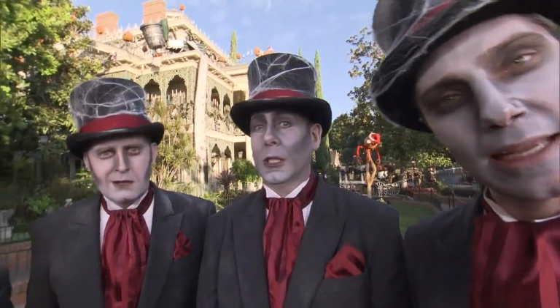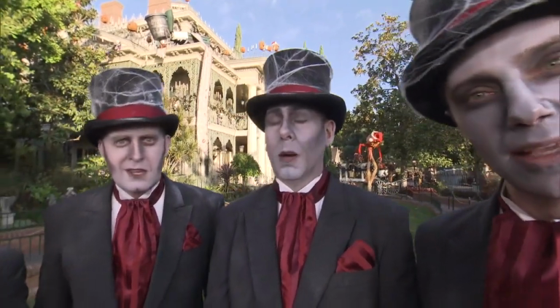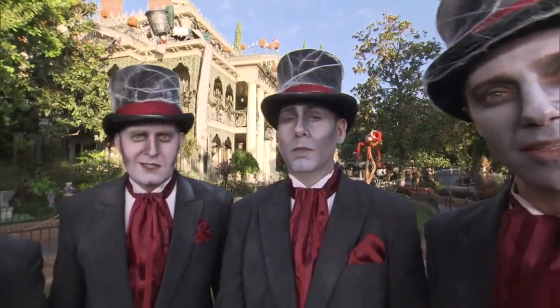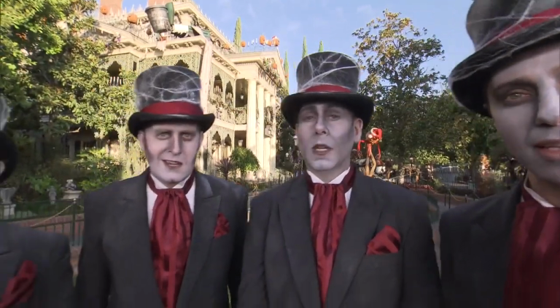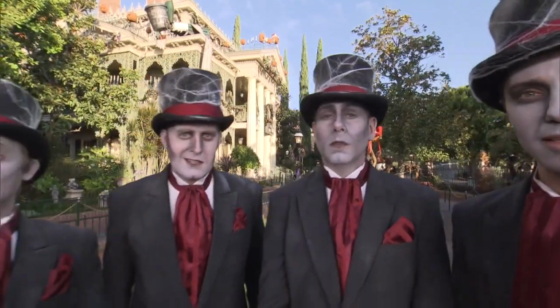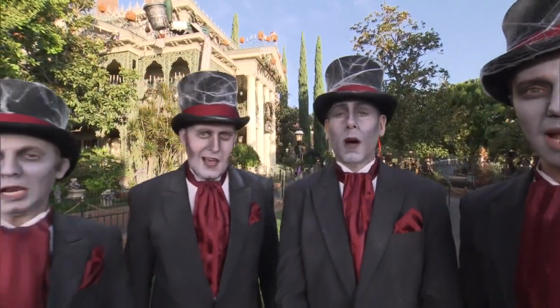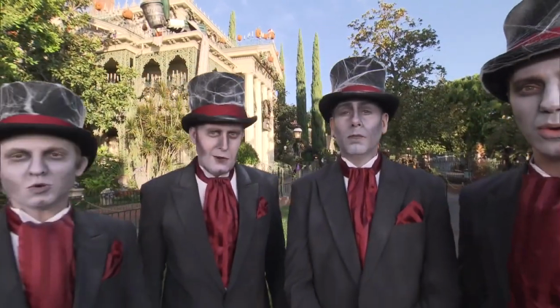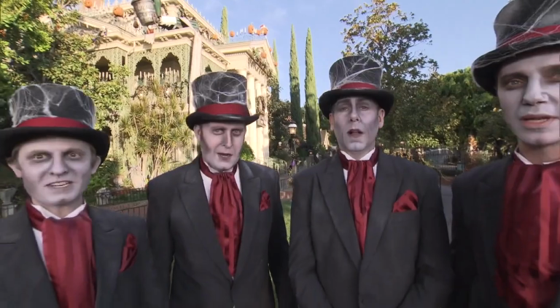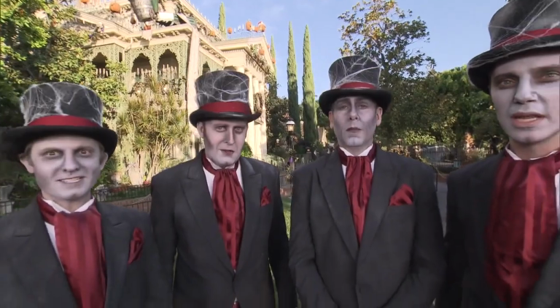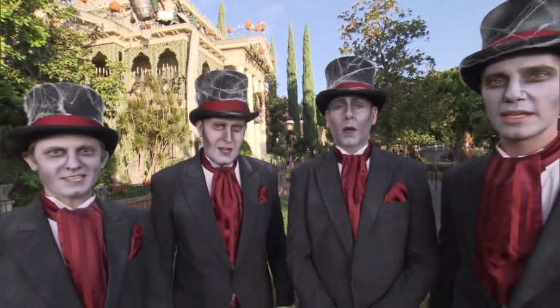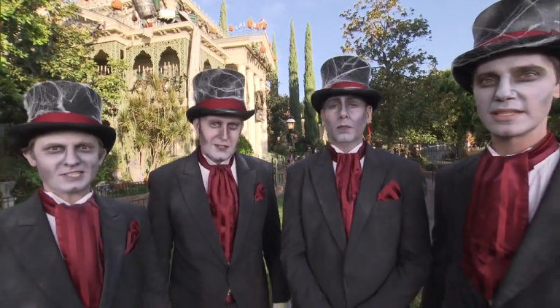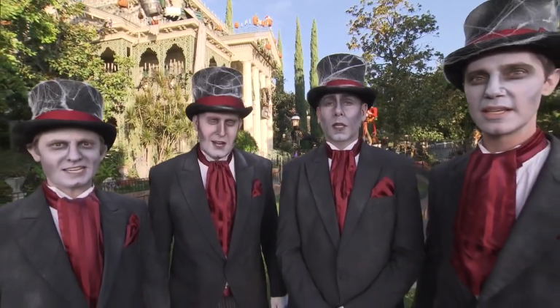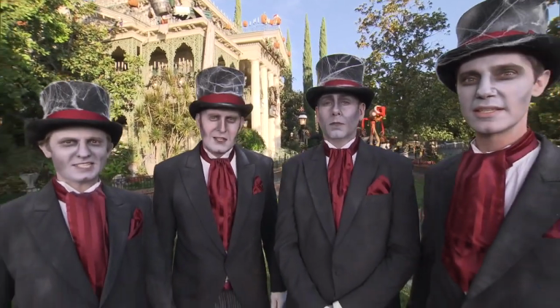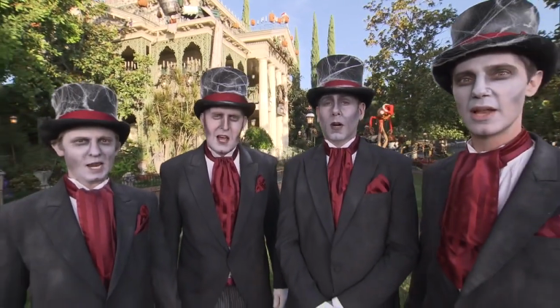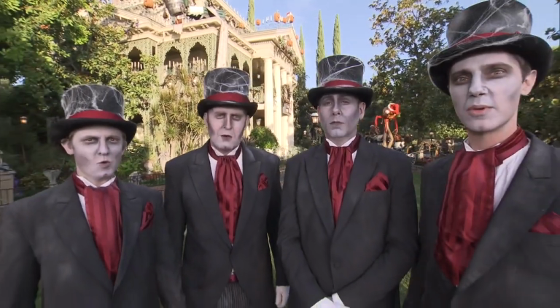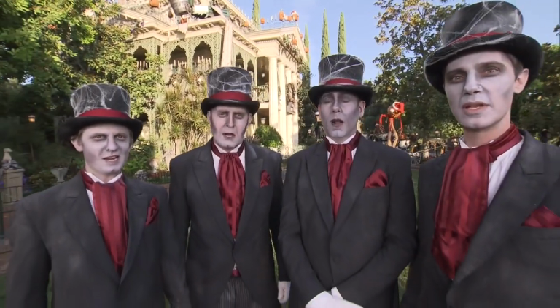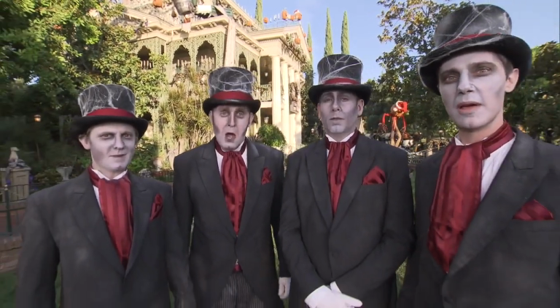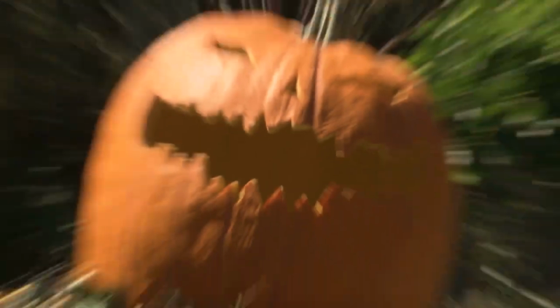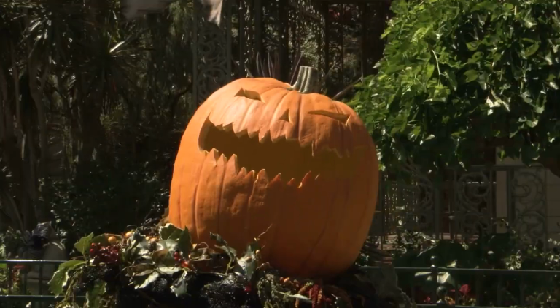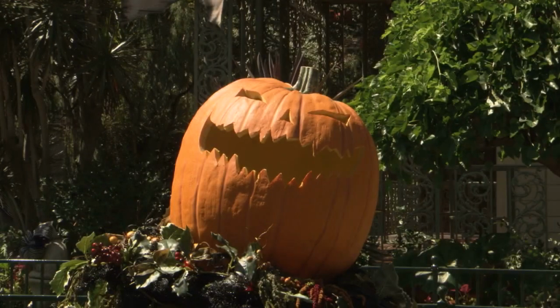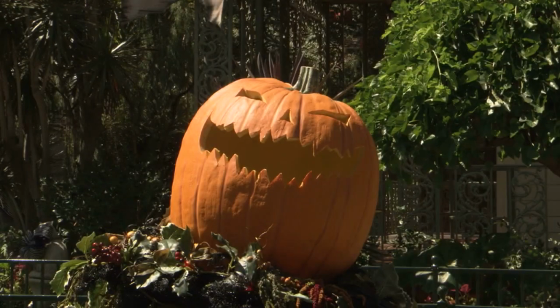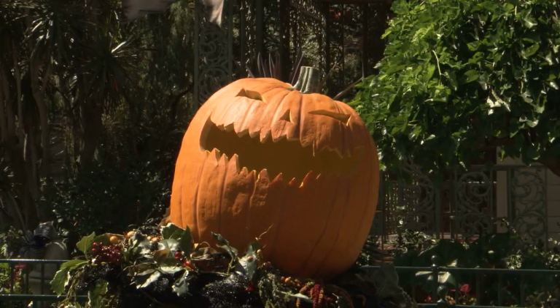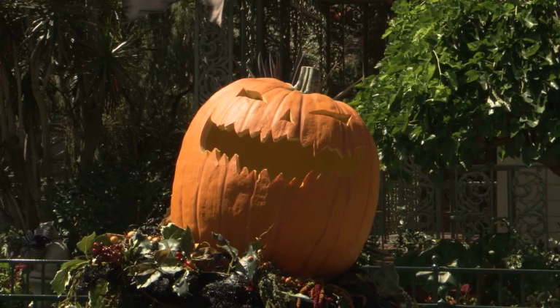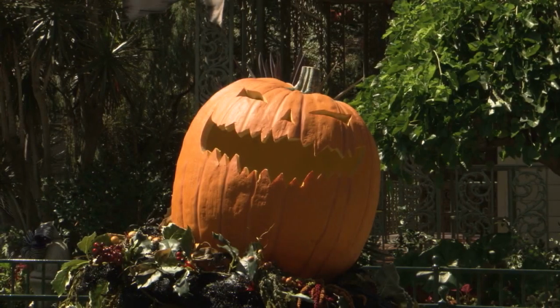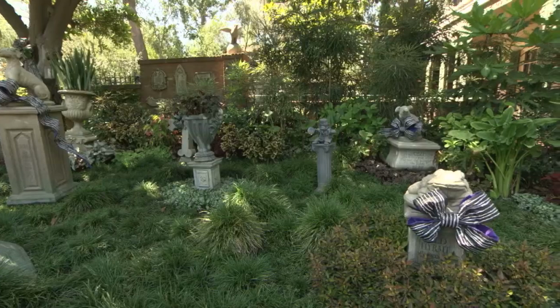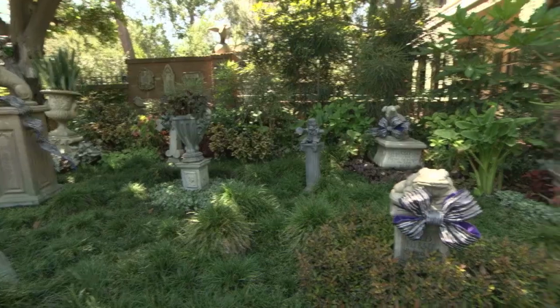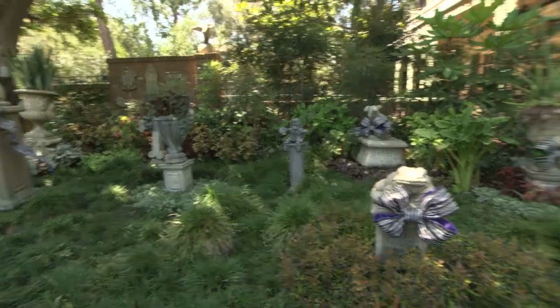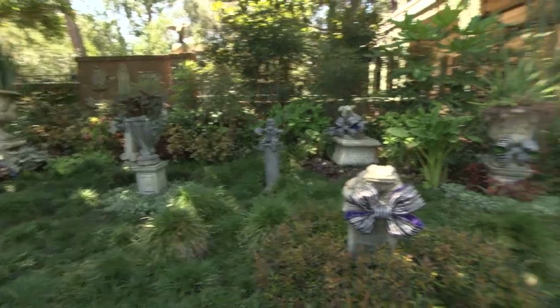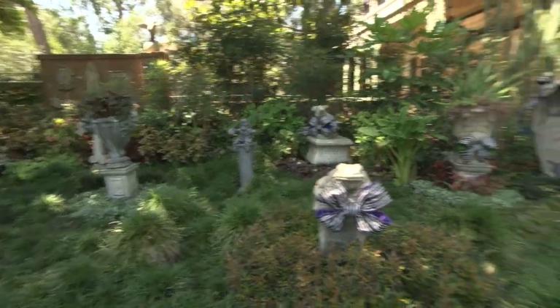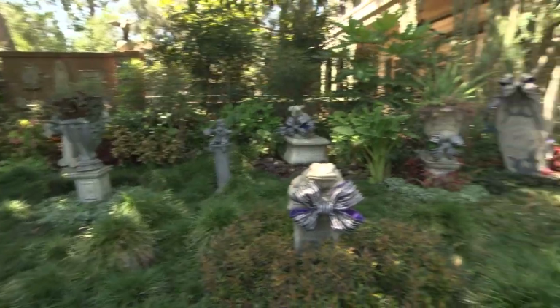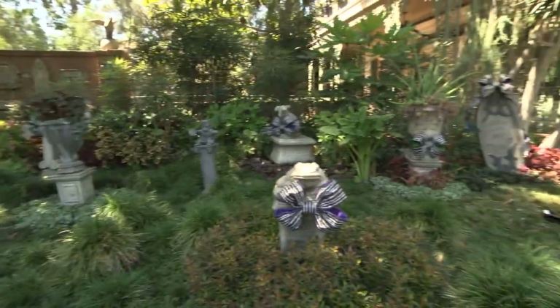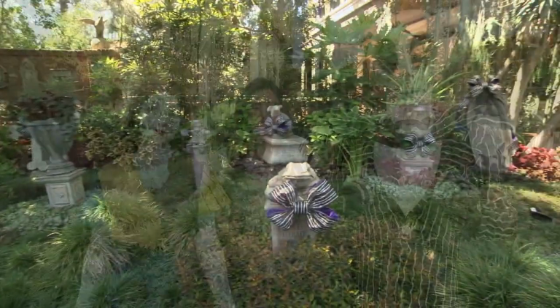This is Halloween. Pumpkins scream in the dead of night.